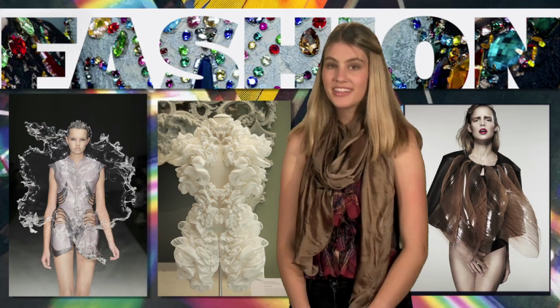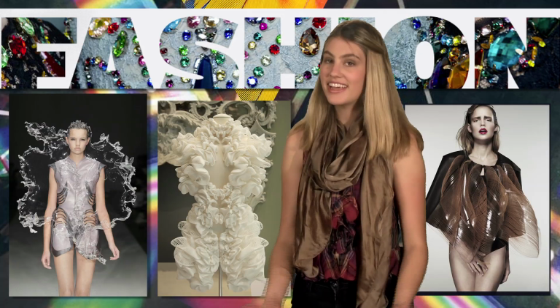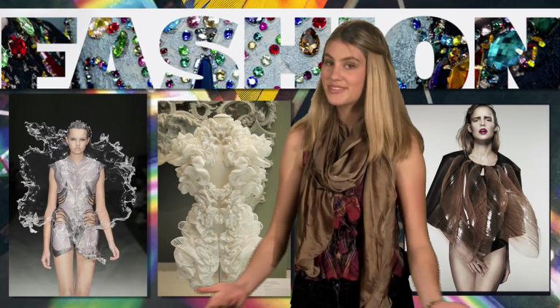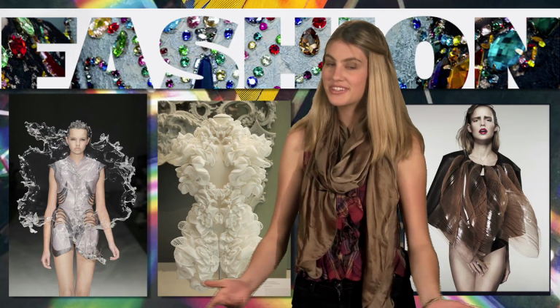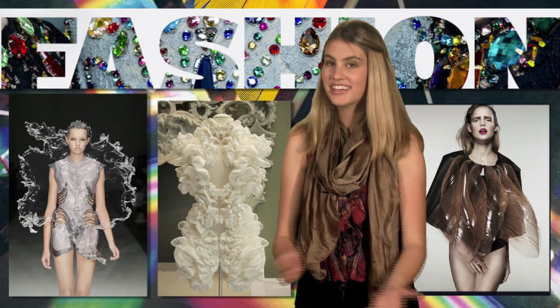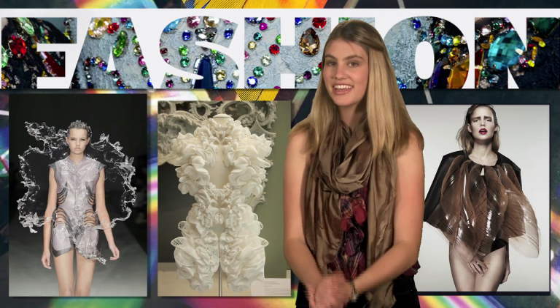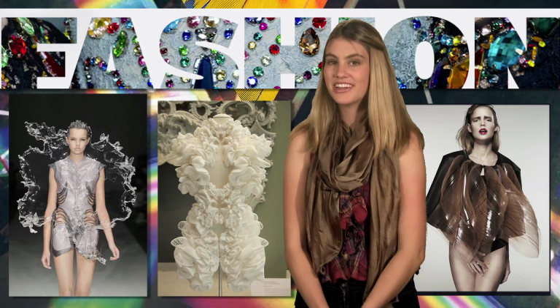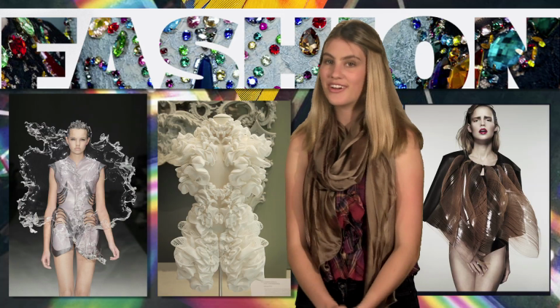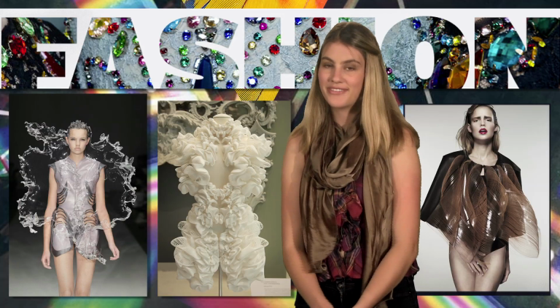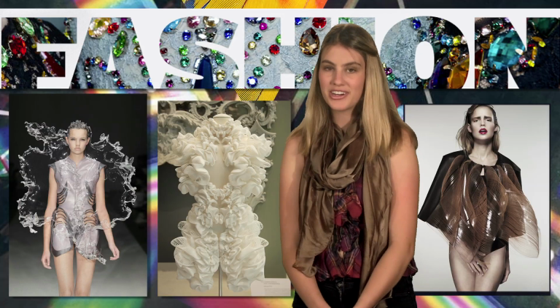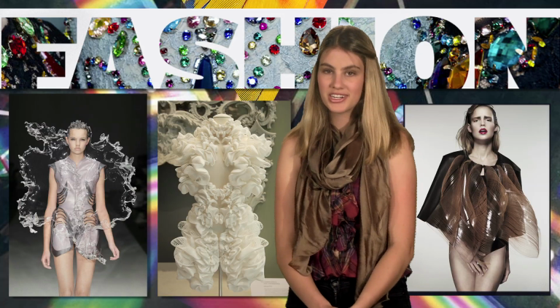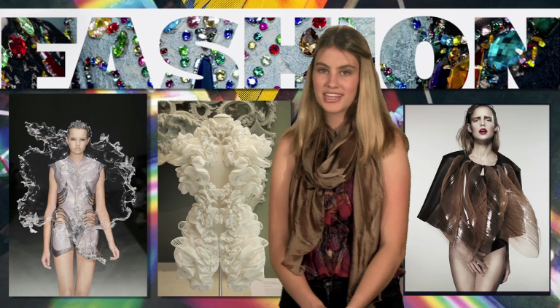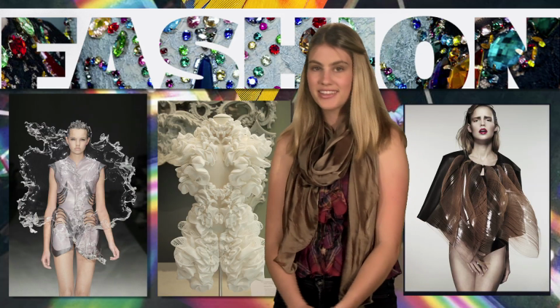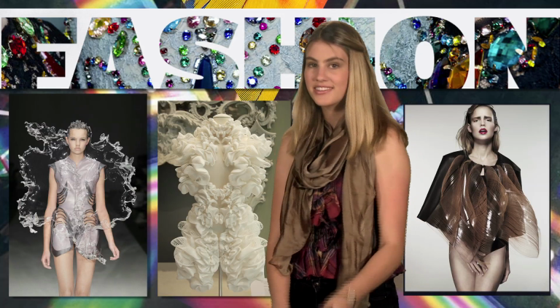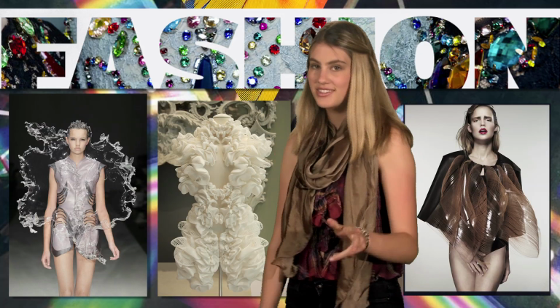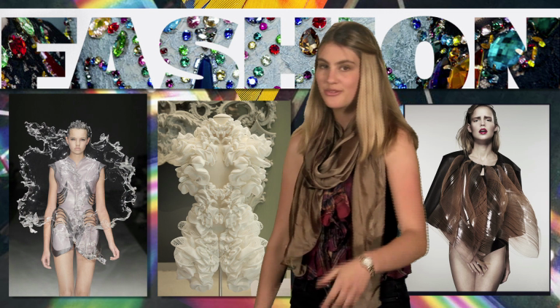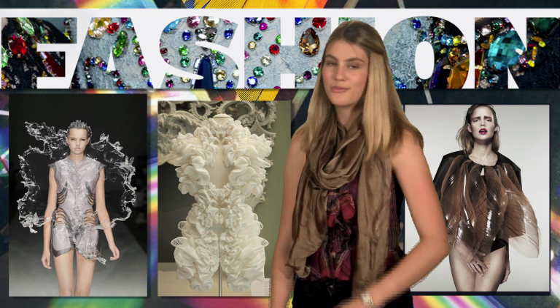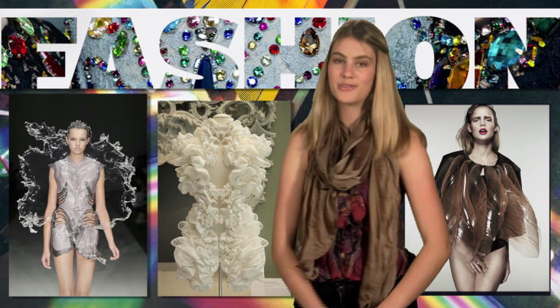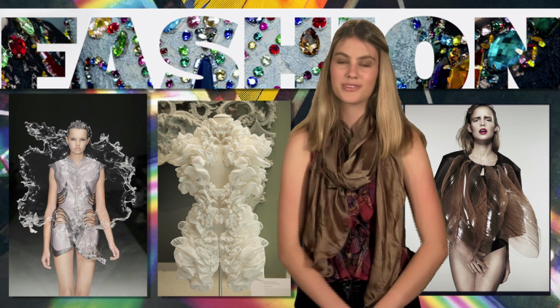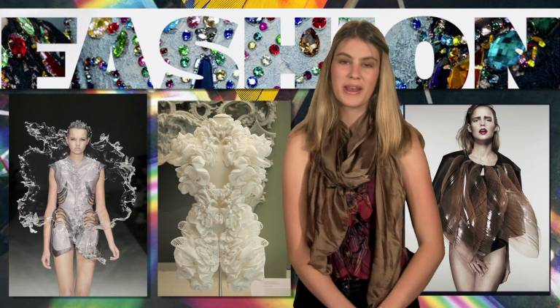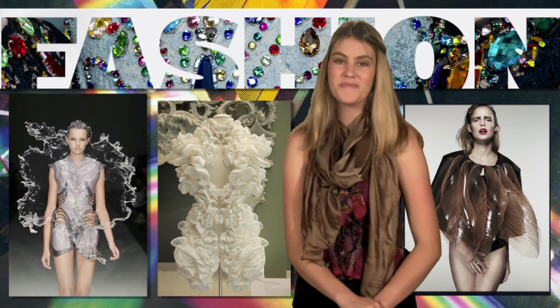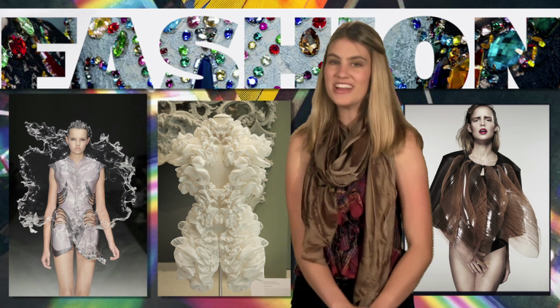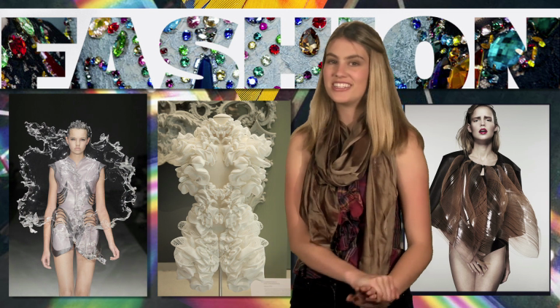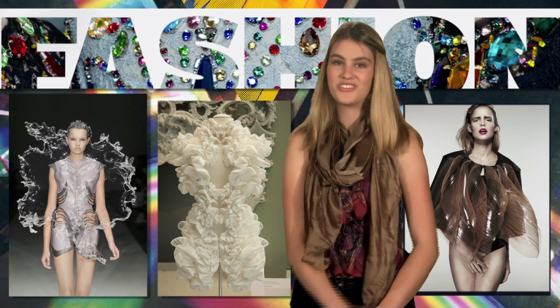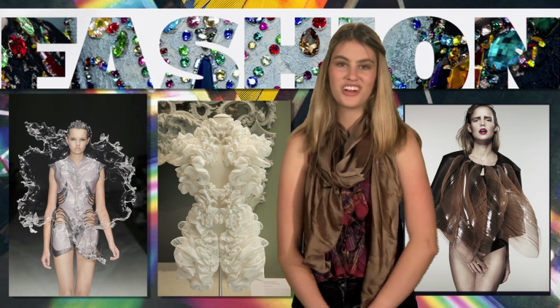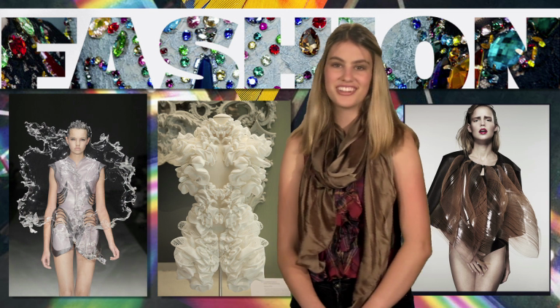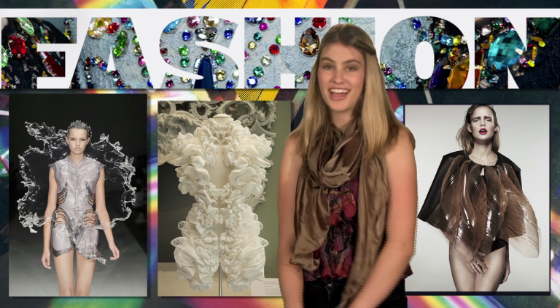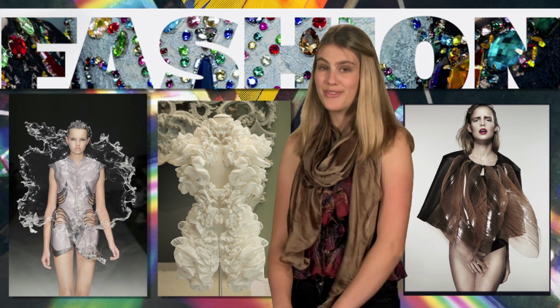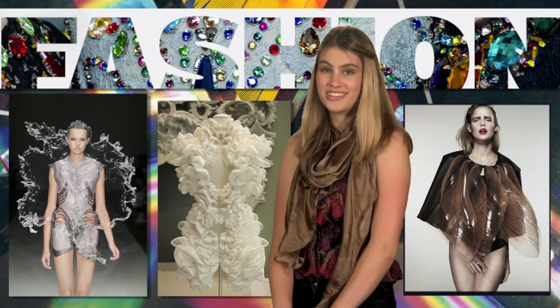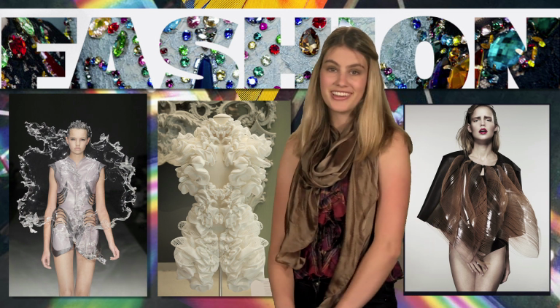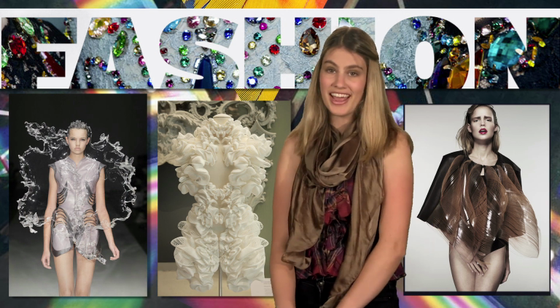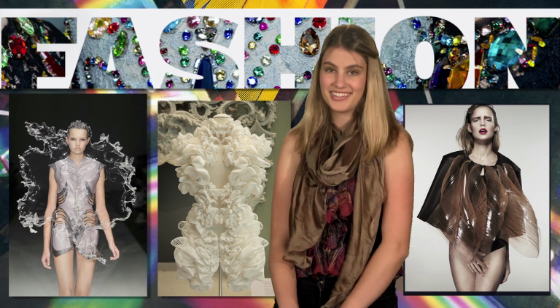Thanks for tuning in here on Fashioning Tech — these are two of the most inventive dresses I have seen yet.